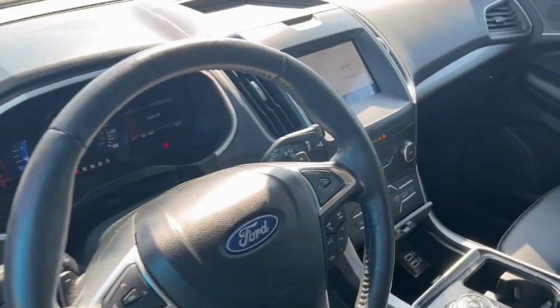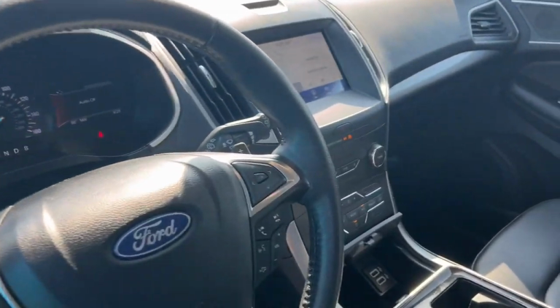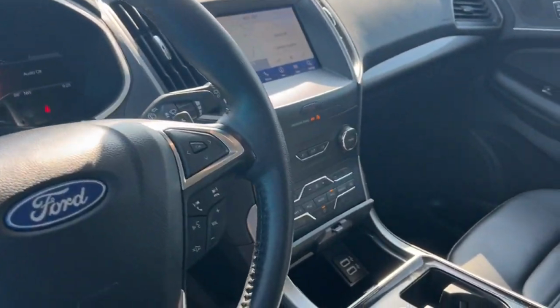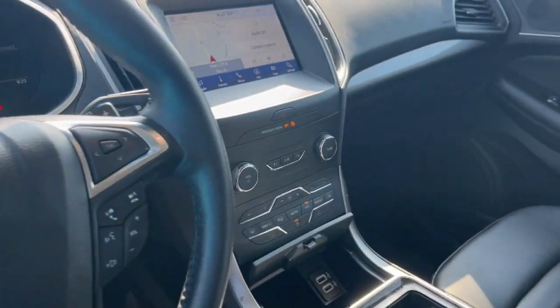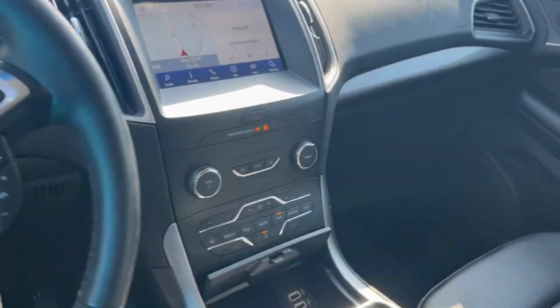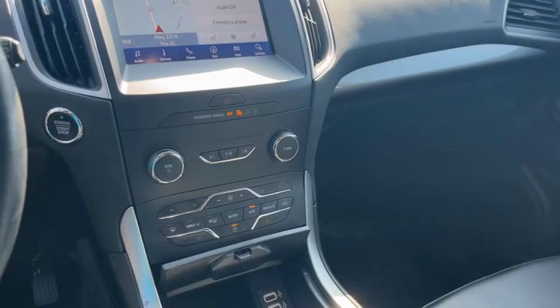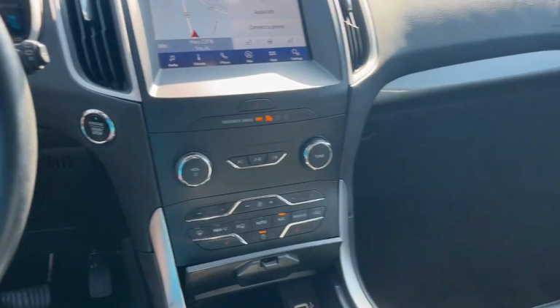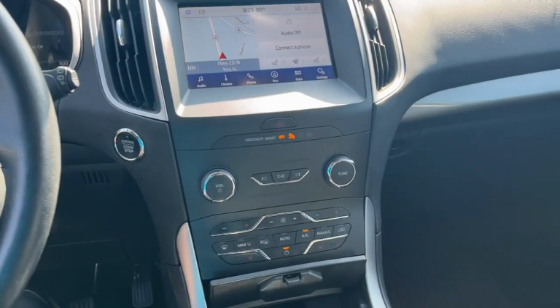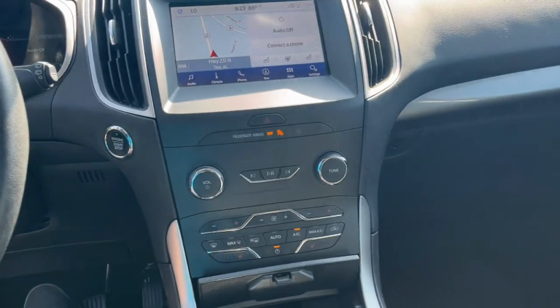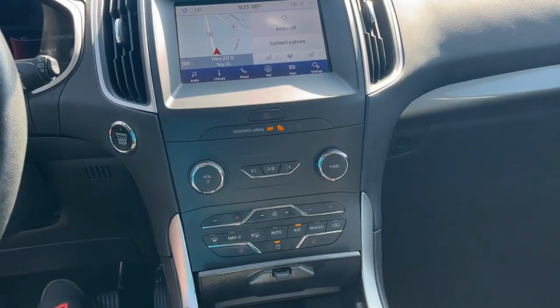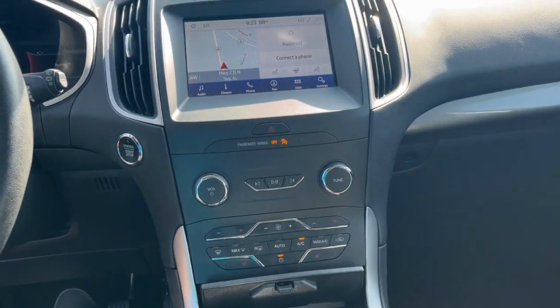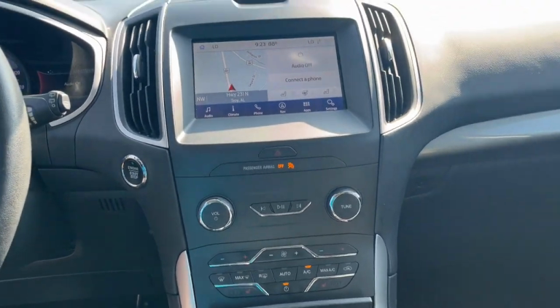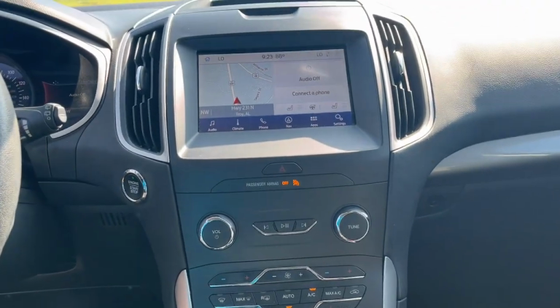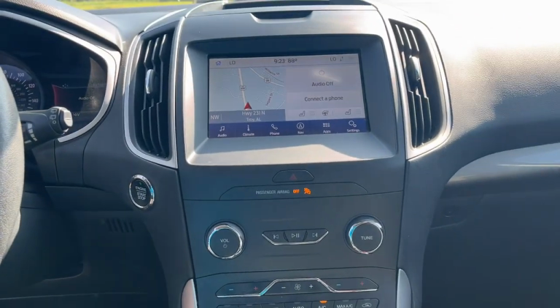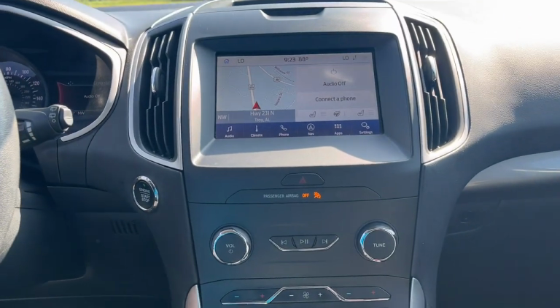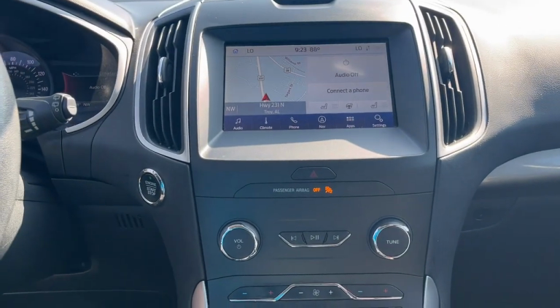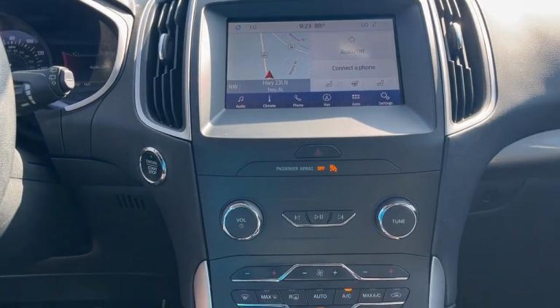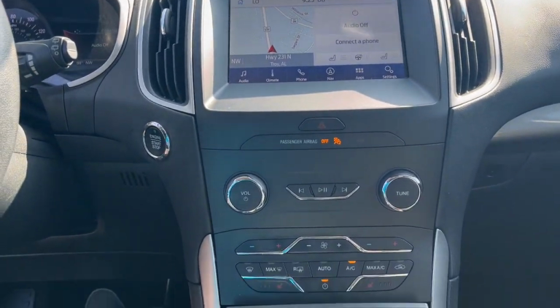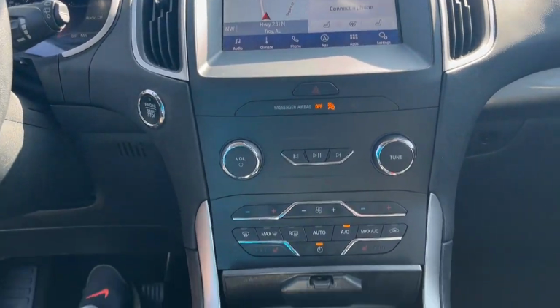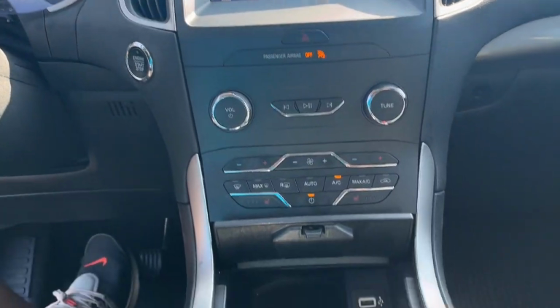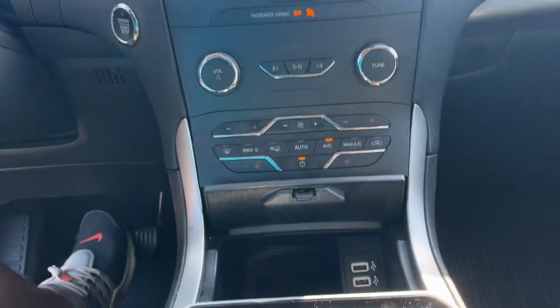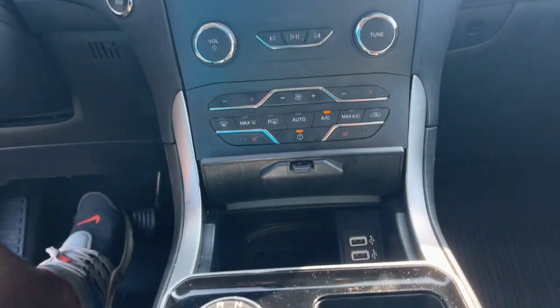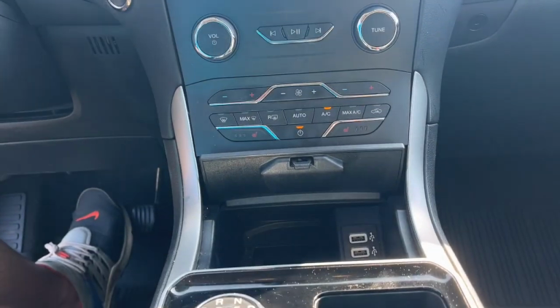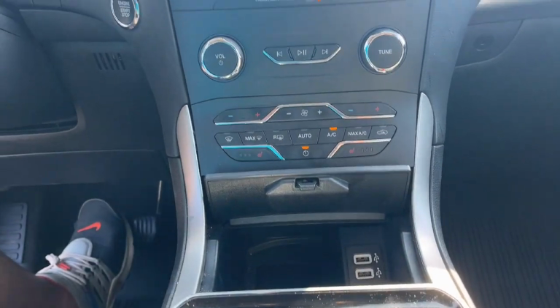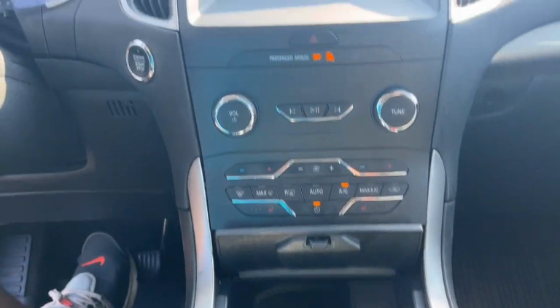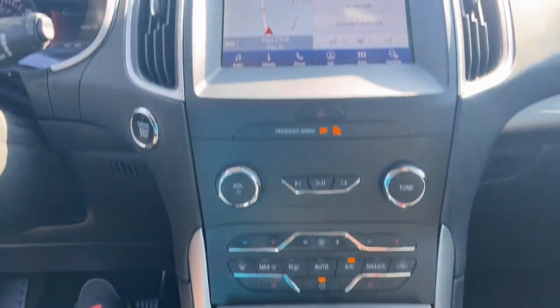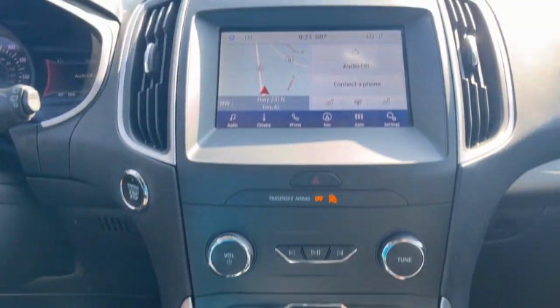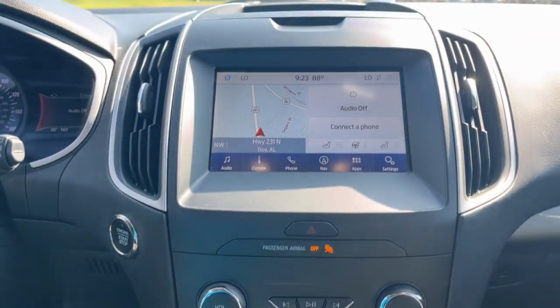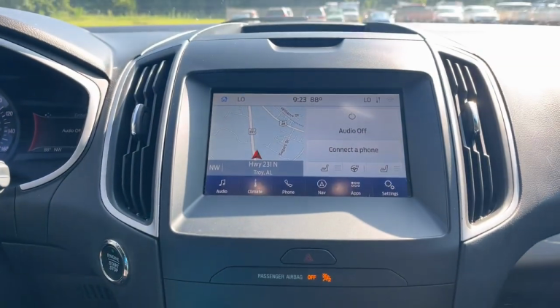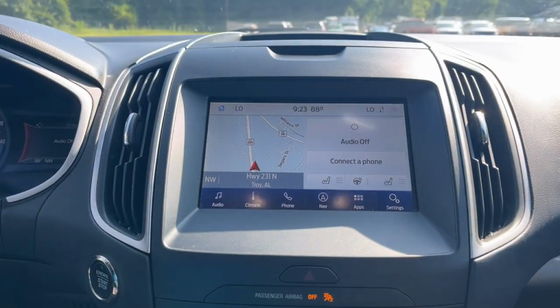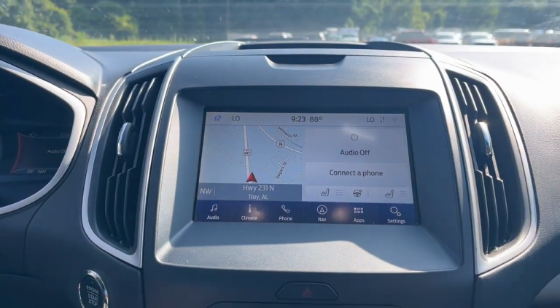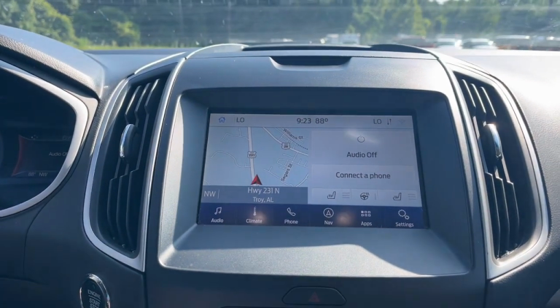Hands-free liftgate, navigation system, power passenger seat, remote engine start, heated mirrors.